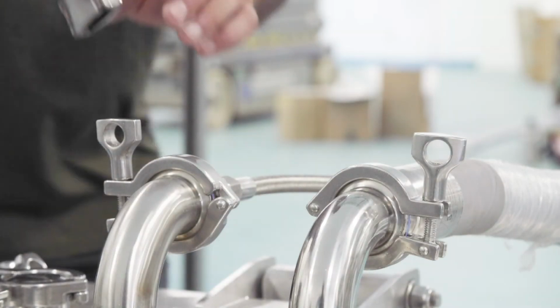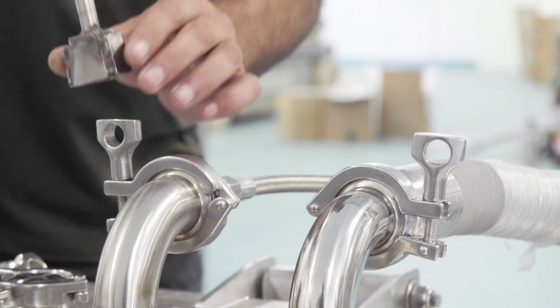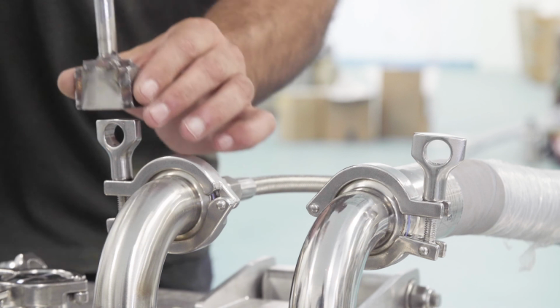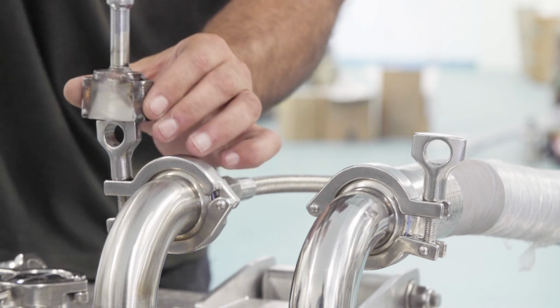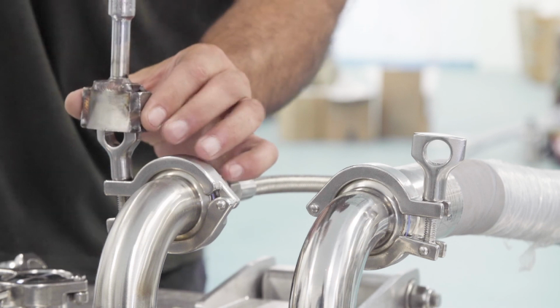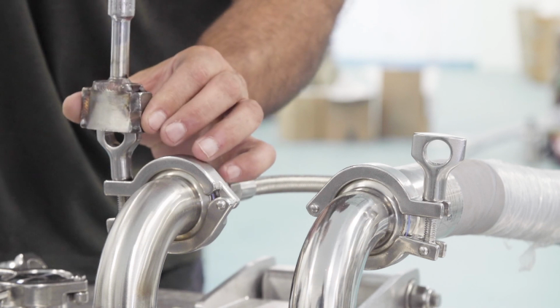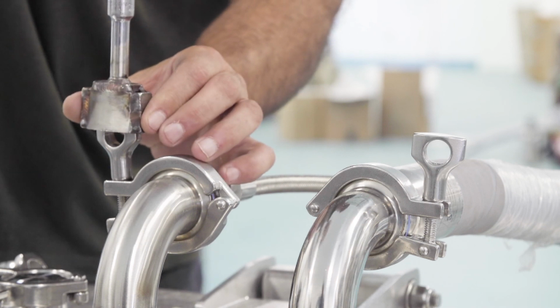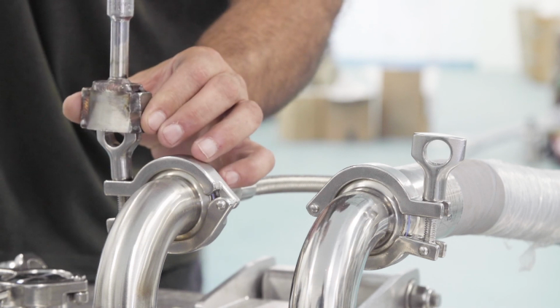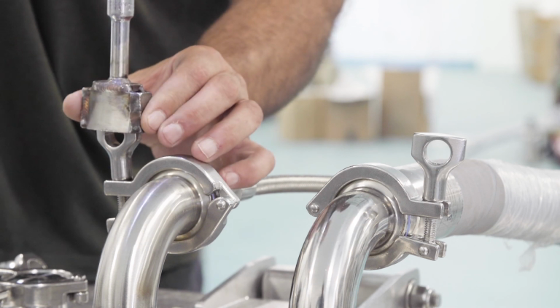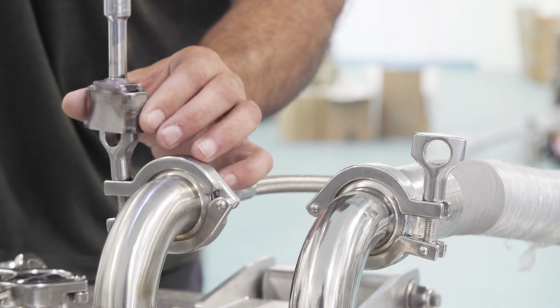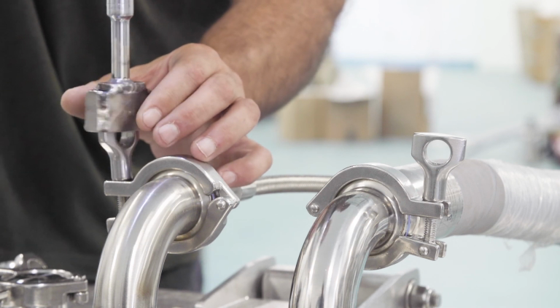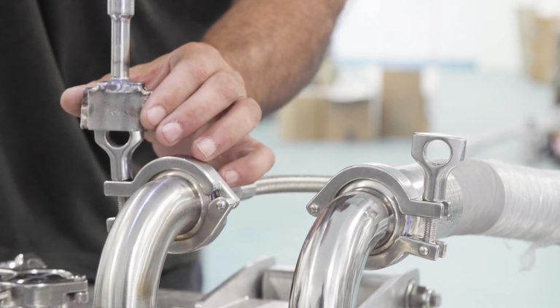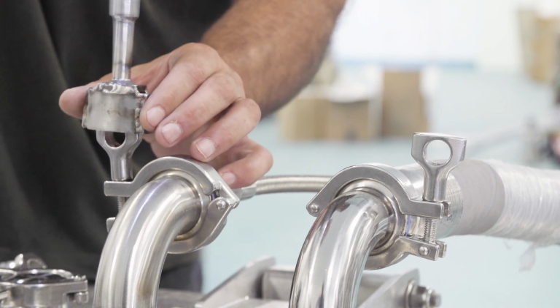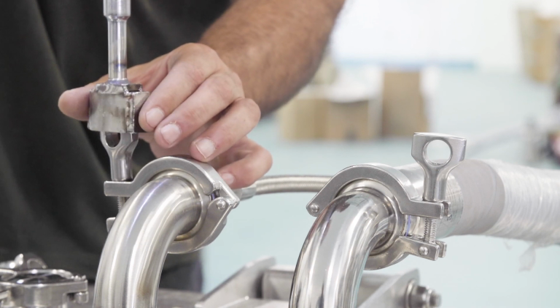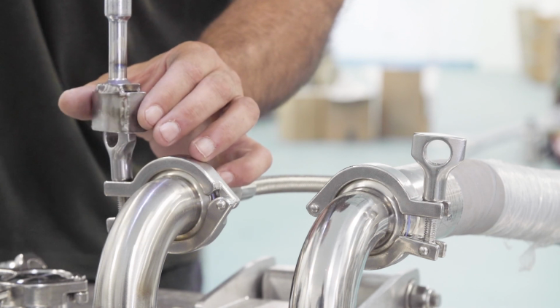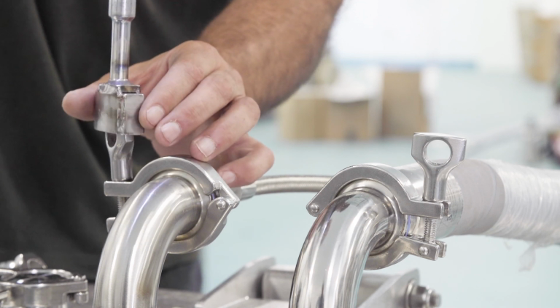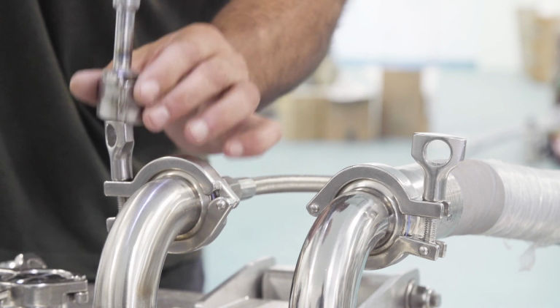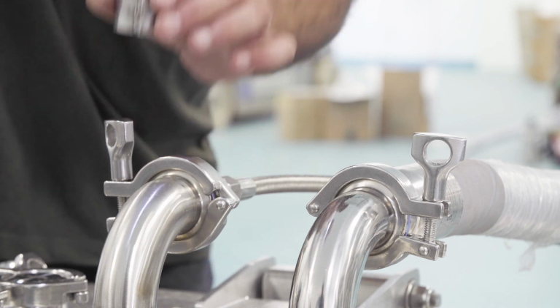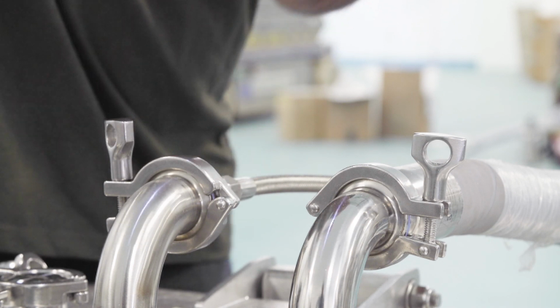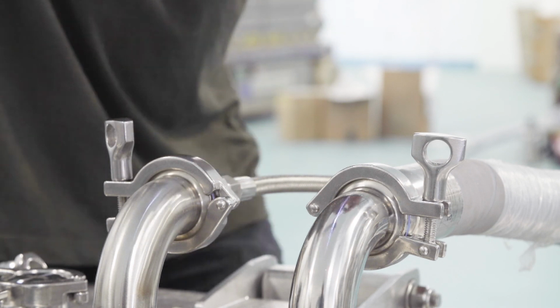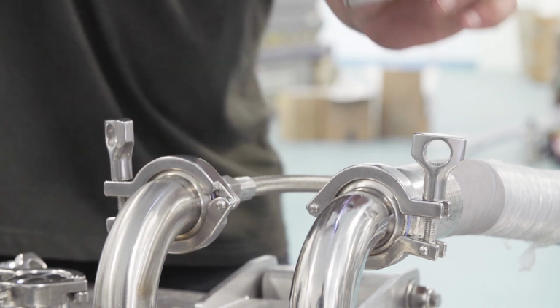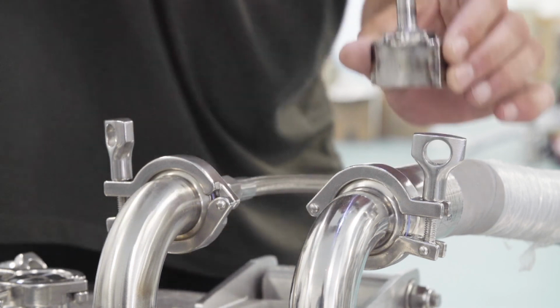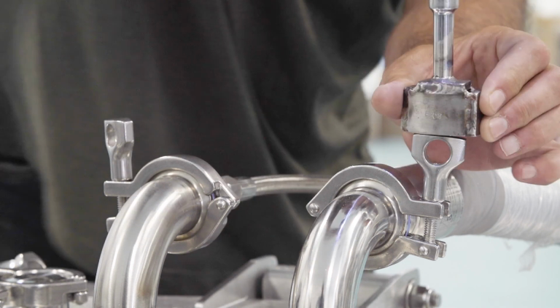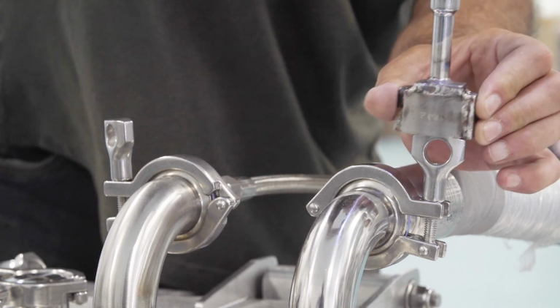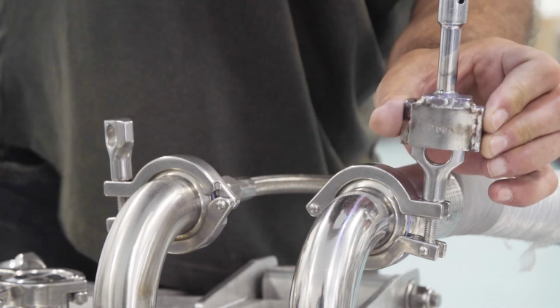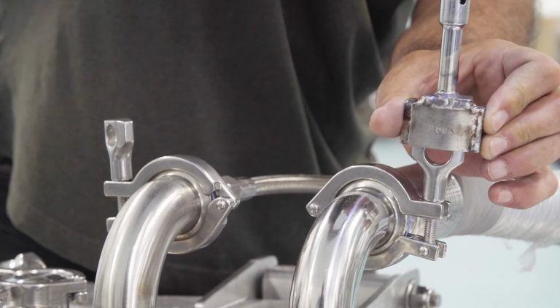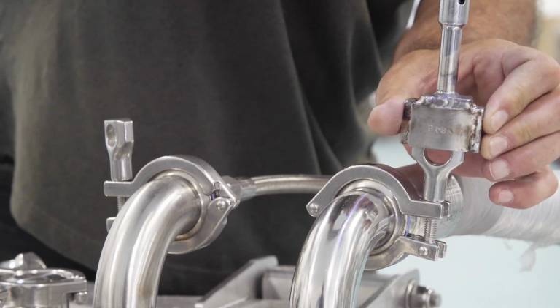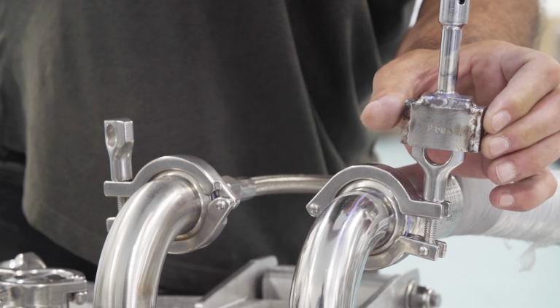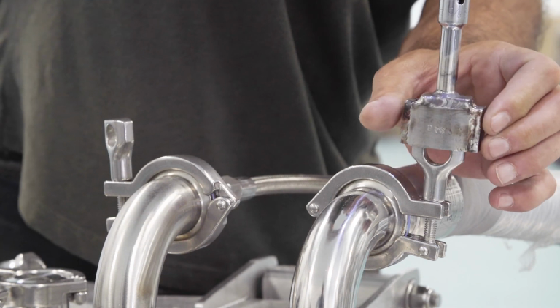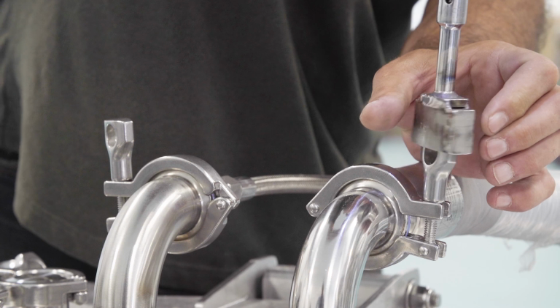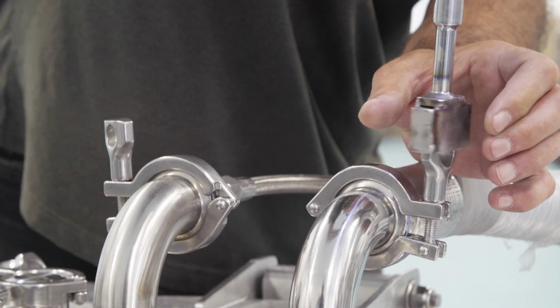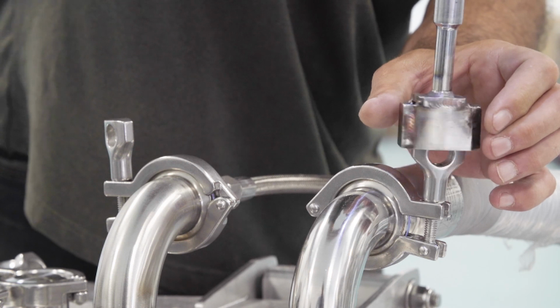Lastly, do another walkthrough of the entire system, tightening all tri-clamps to prevent leaks.